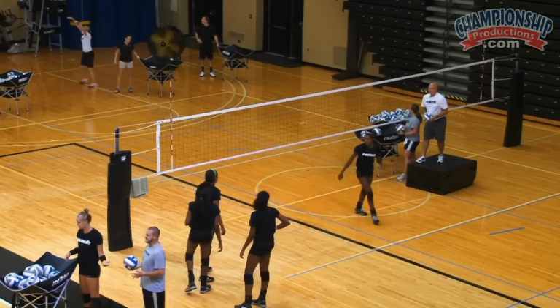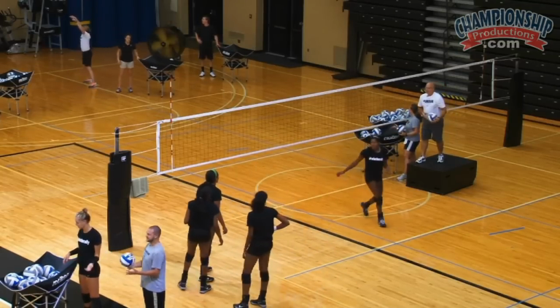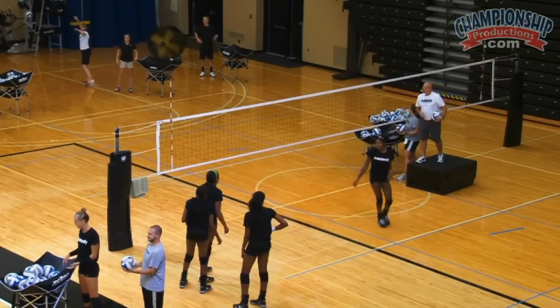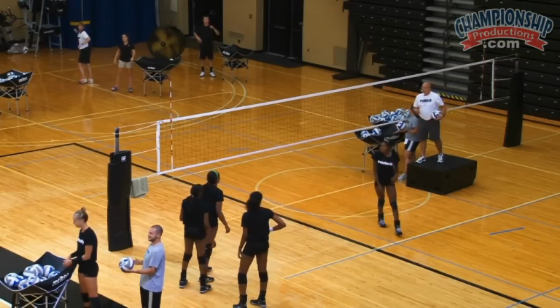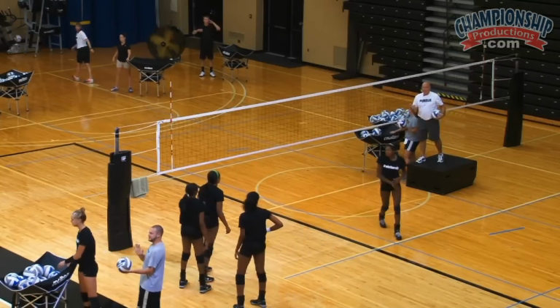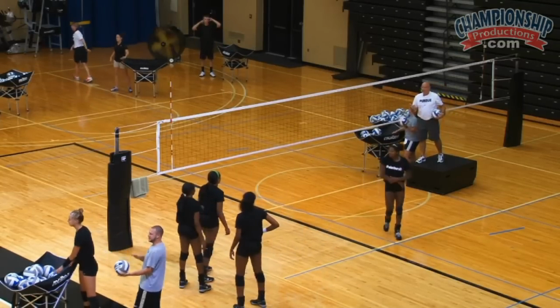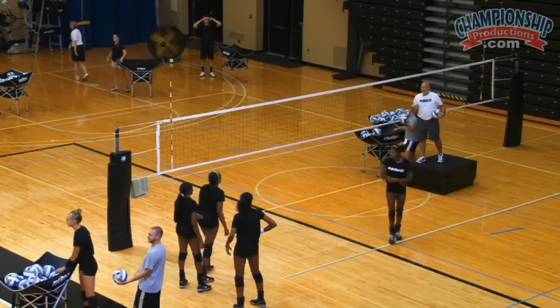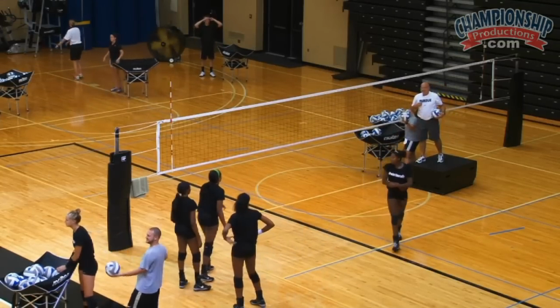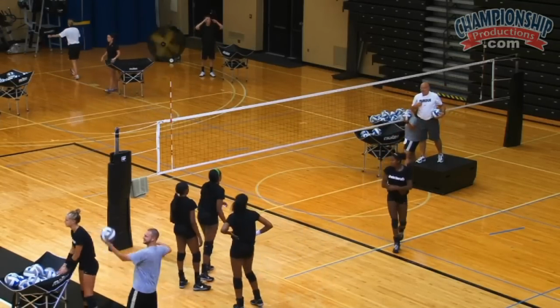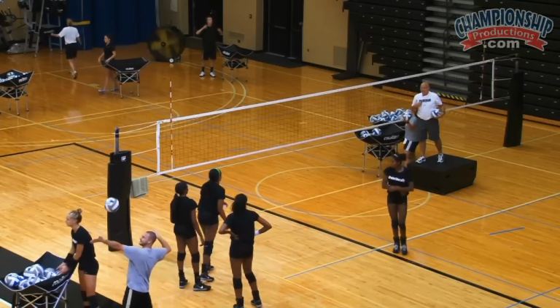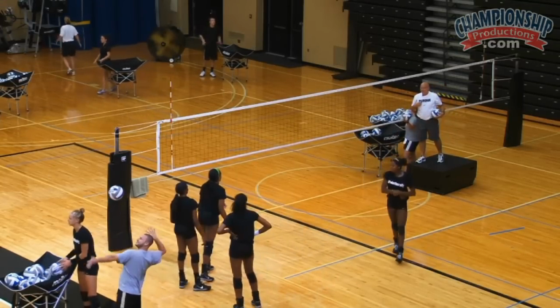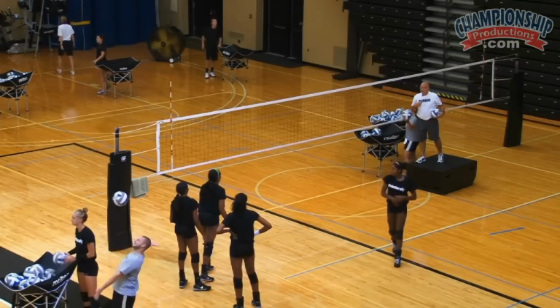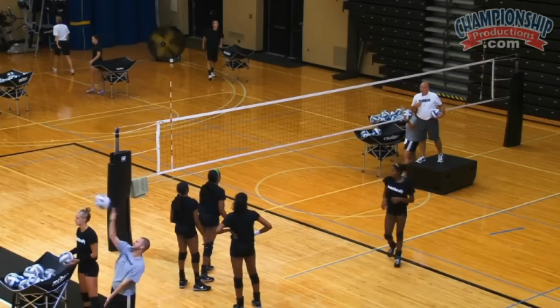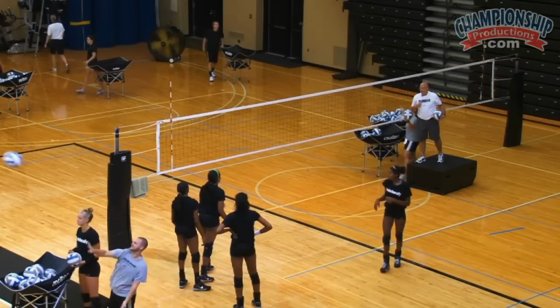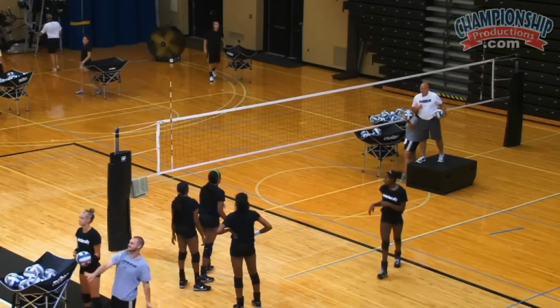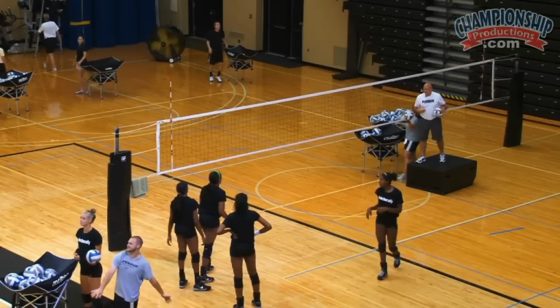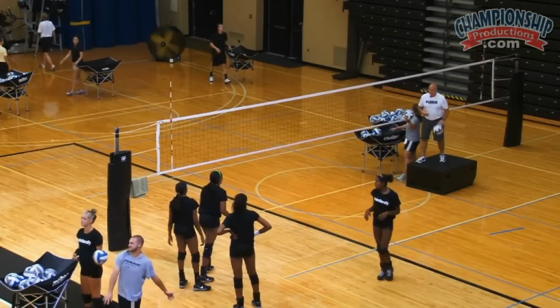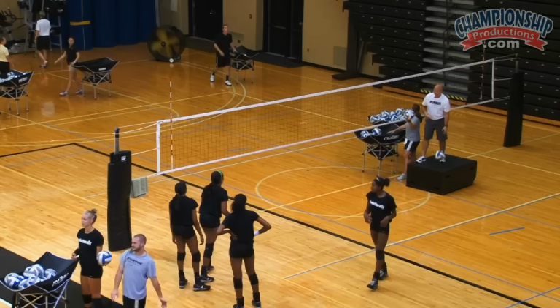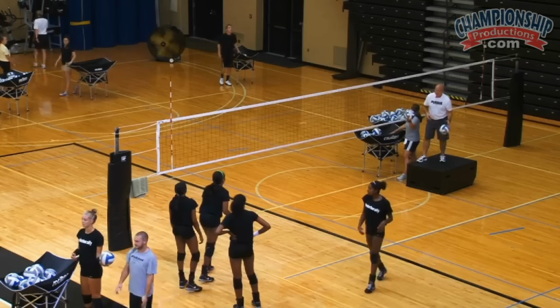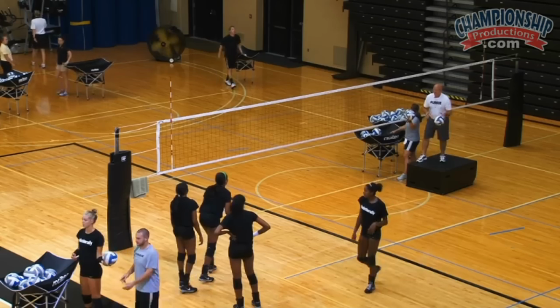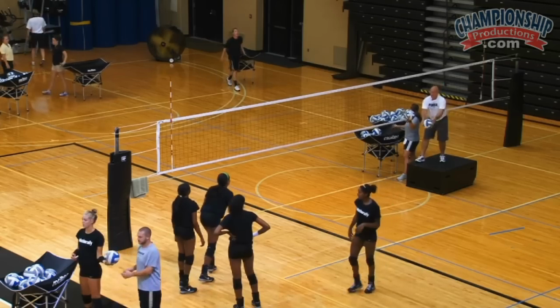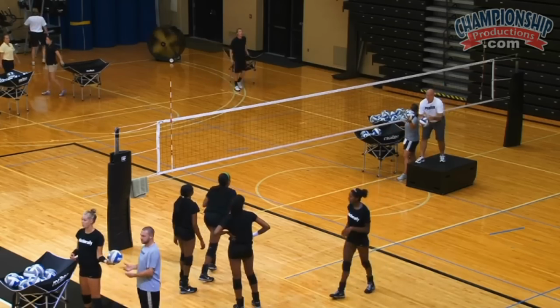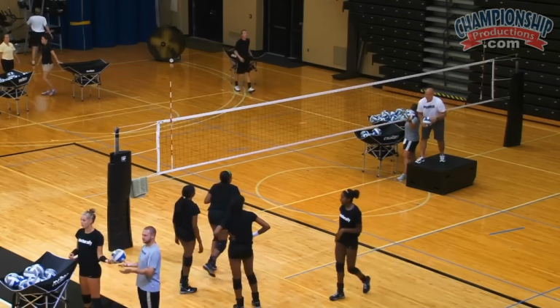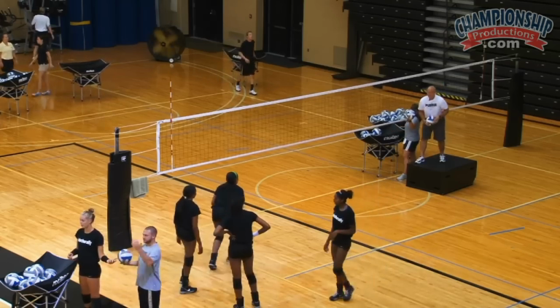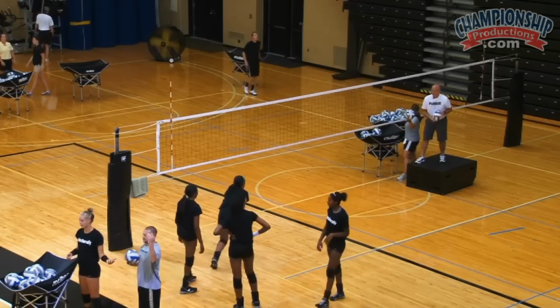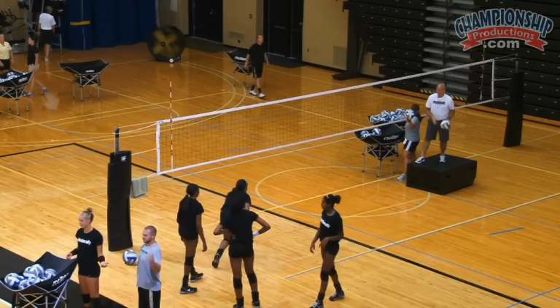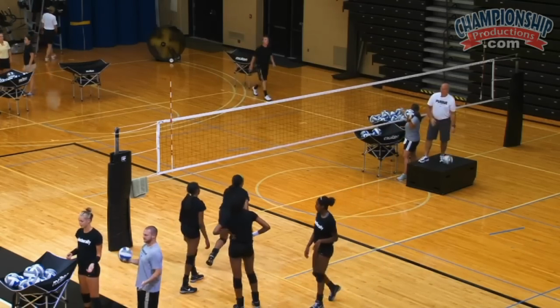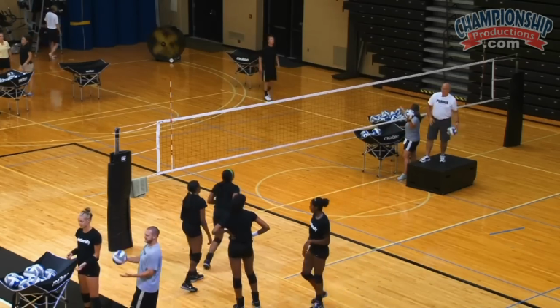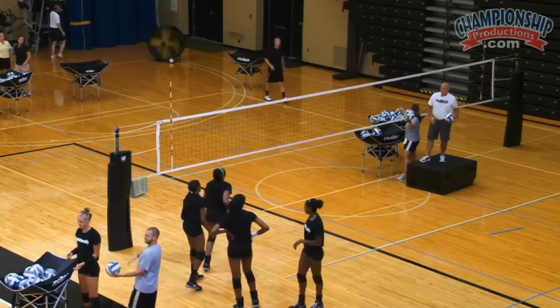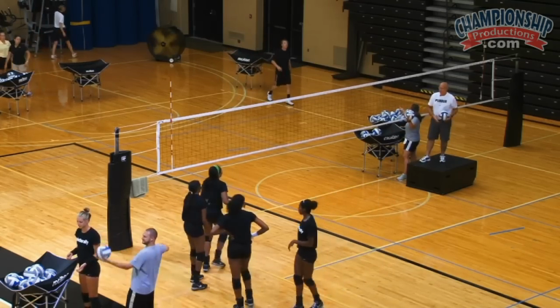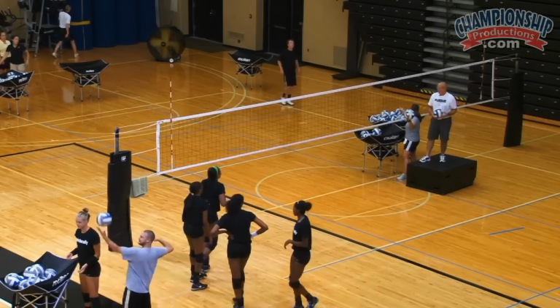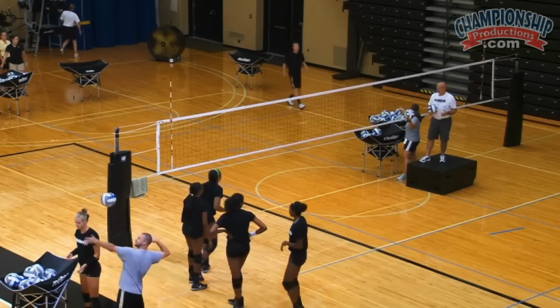It should be right, left, hit. To me, it should be right, left, hit. Stand your toes.